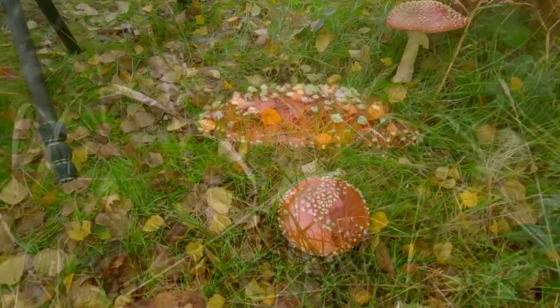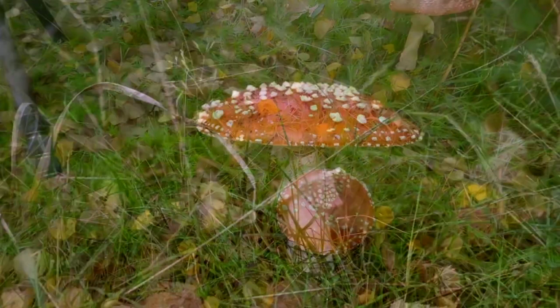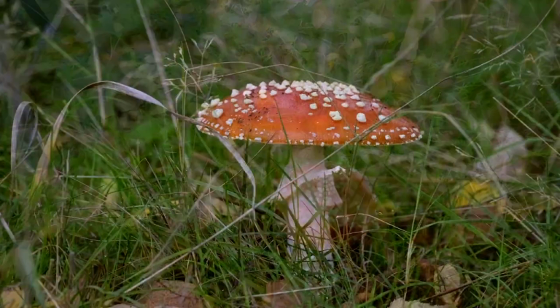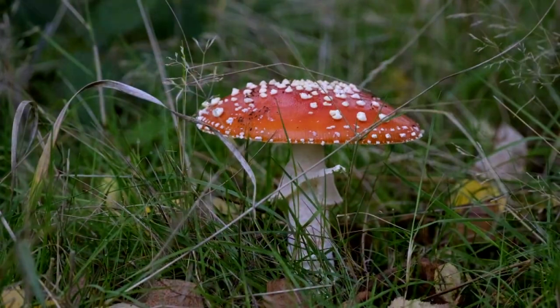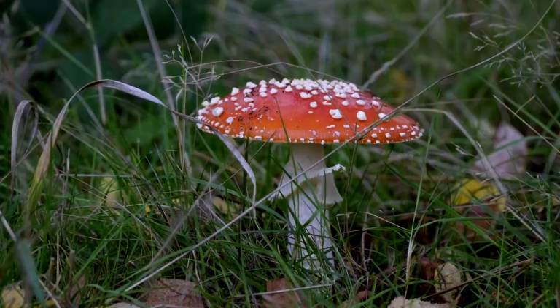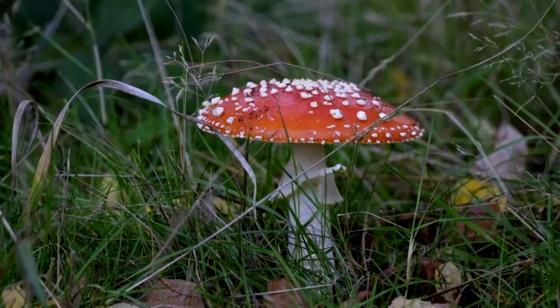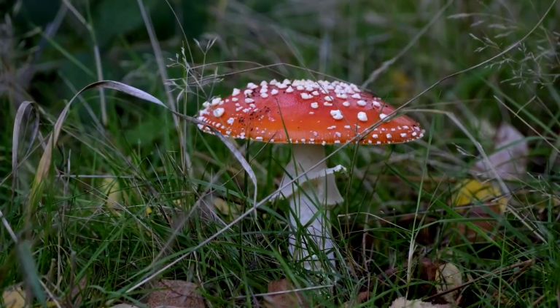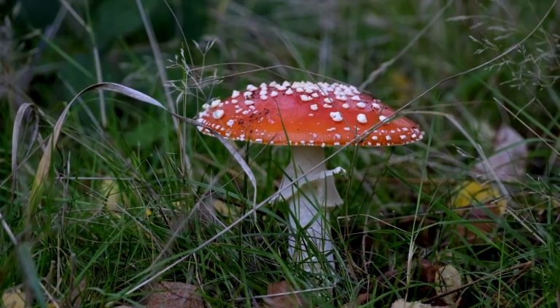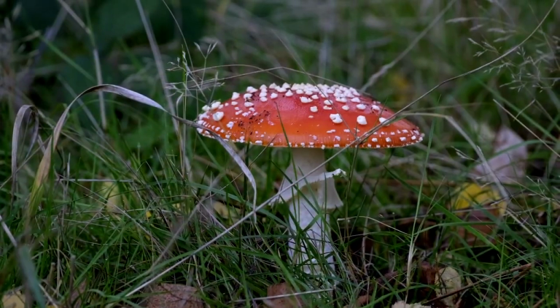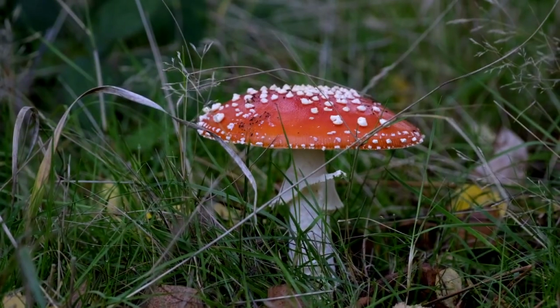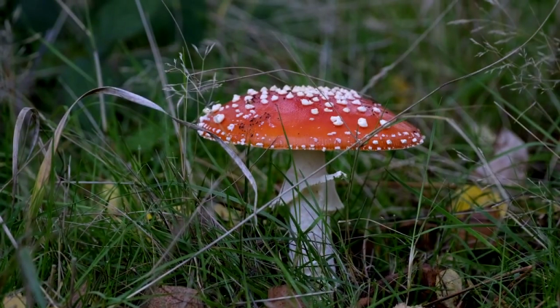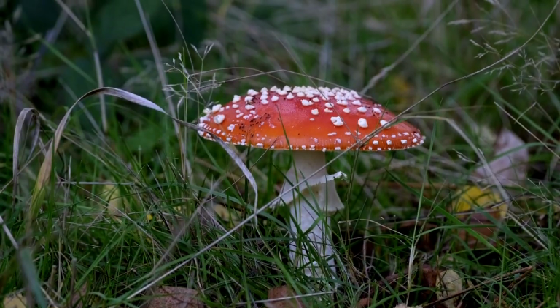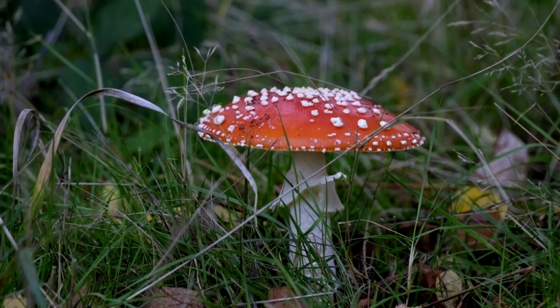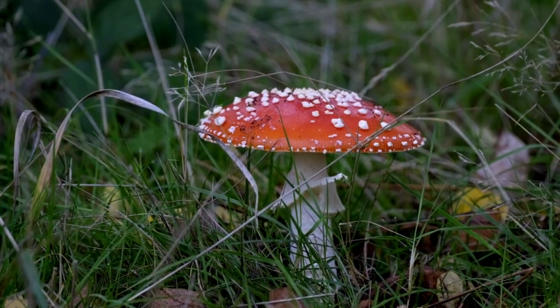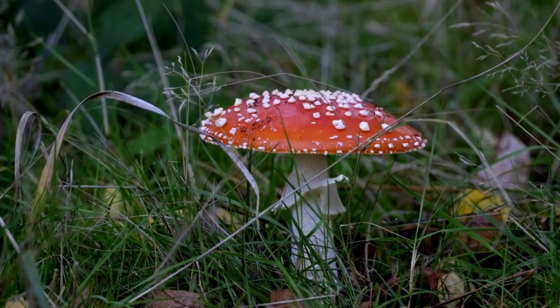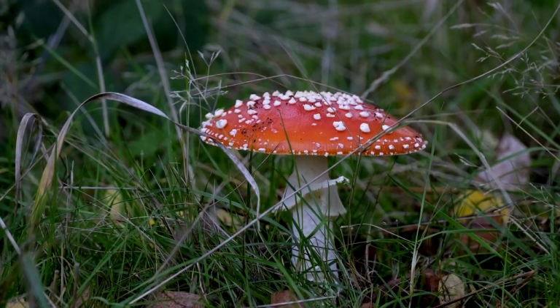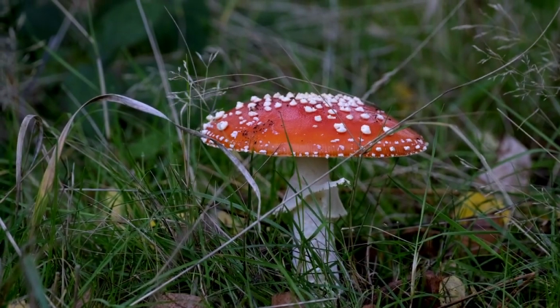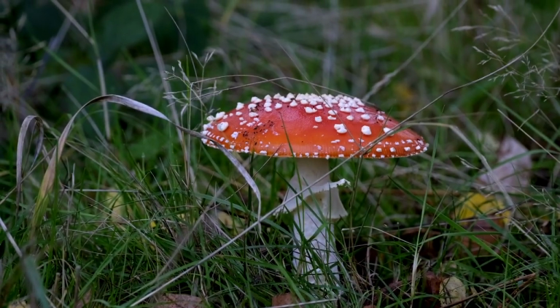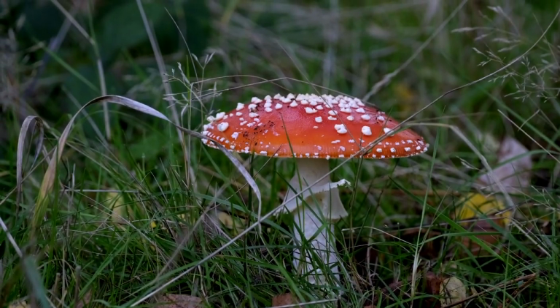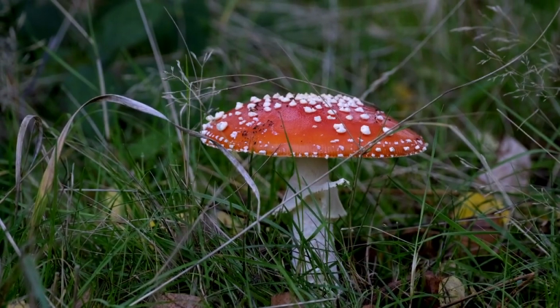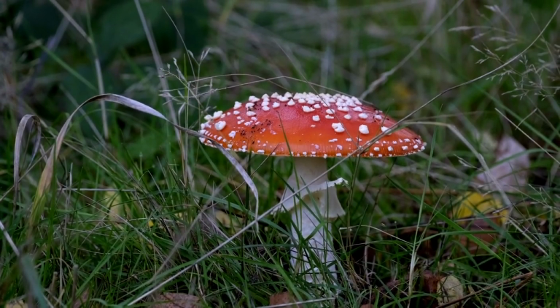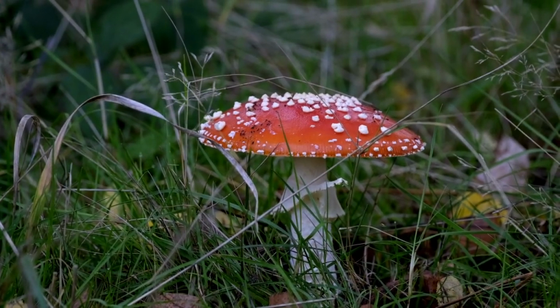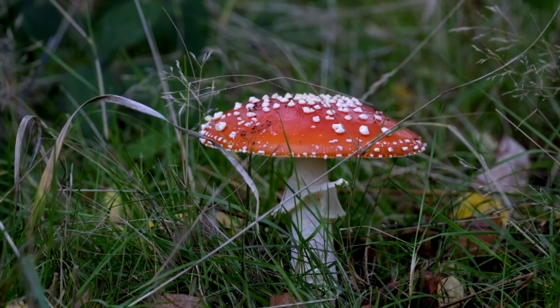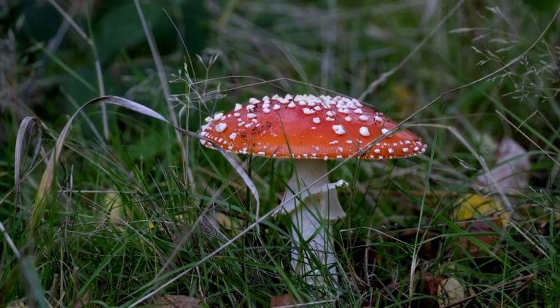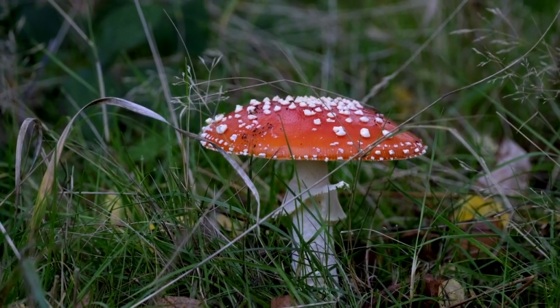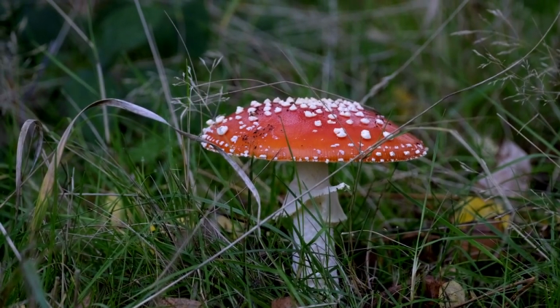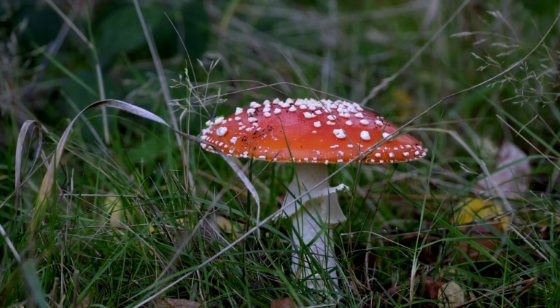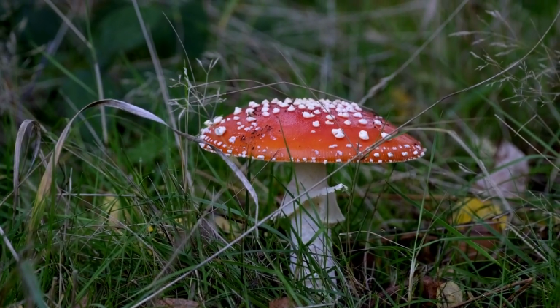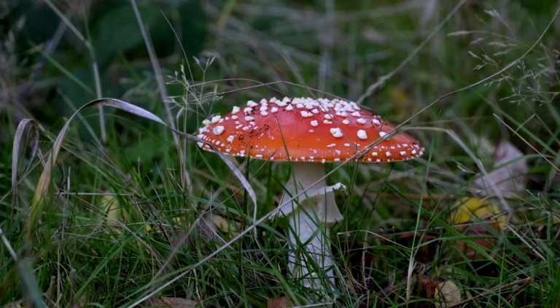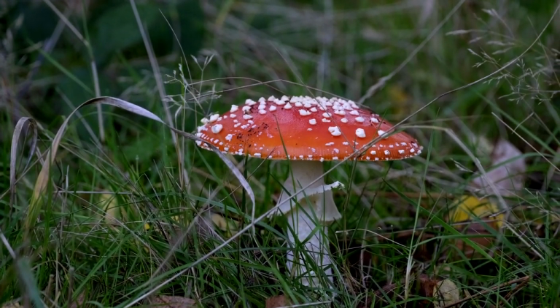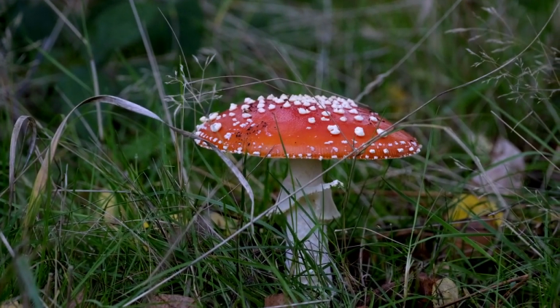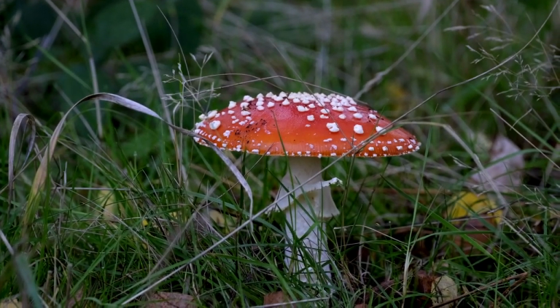Look at it — lovely and red, loads of white spots. Exactly what we wanted to find really. Awesome.